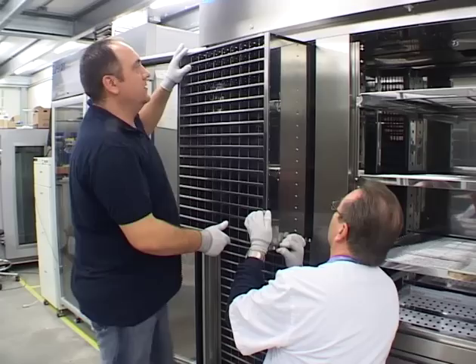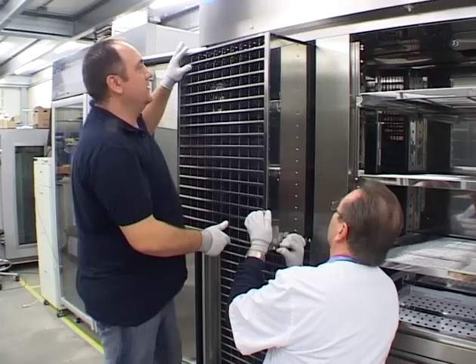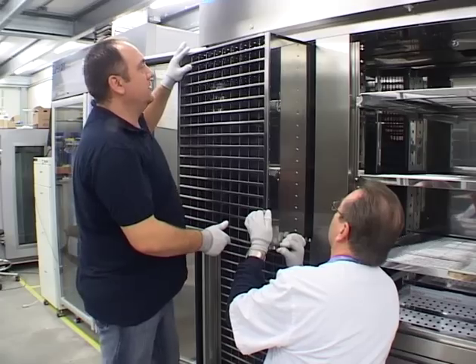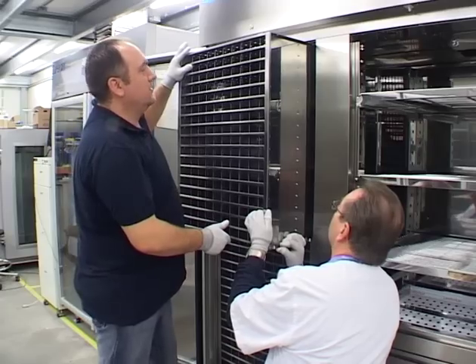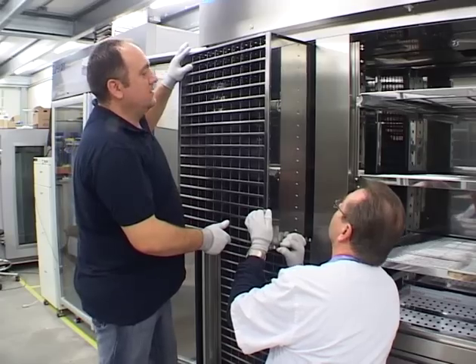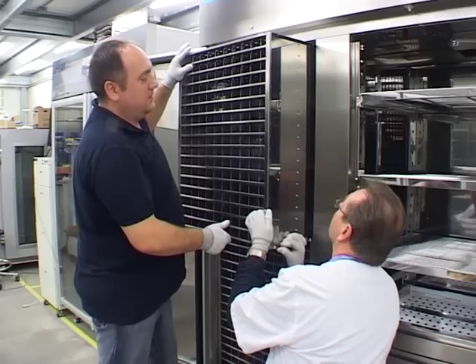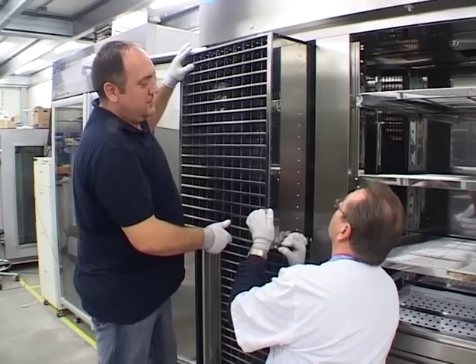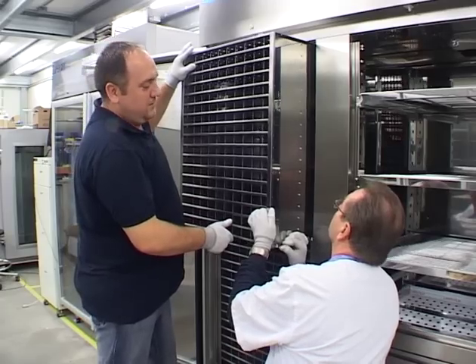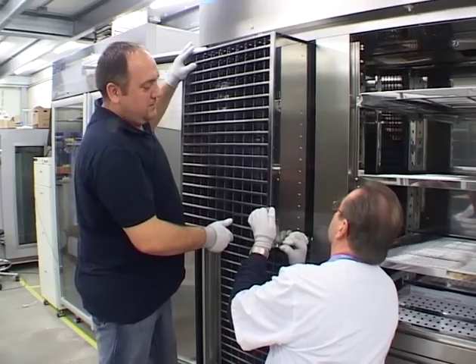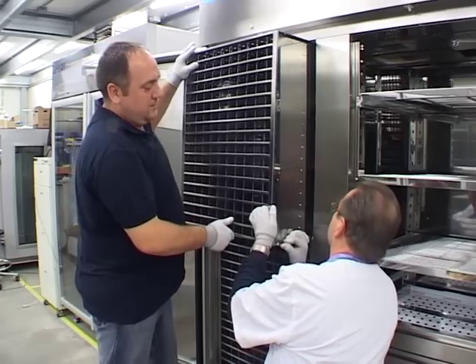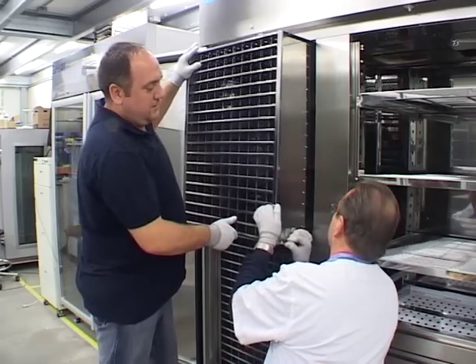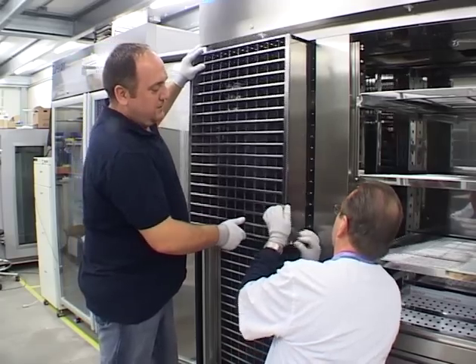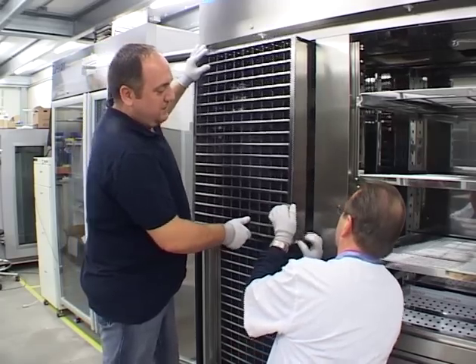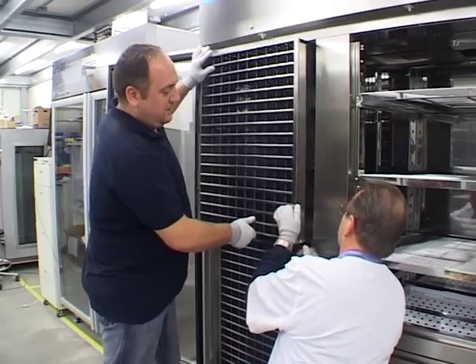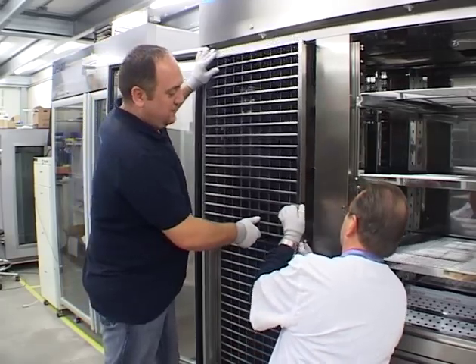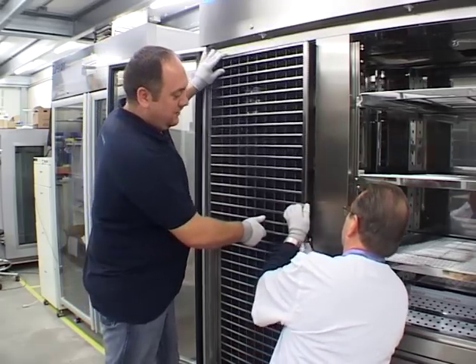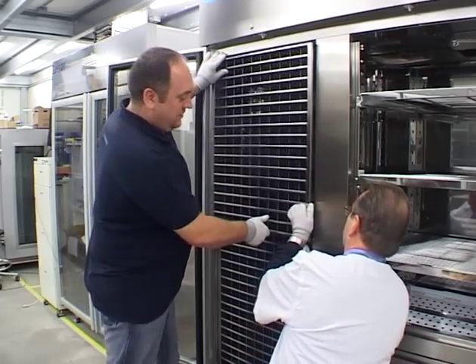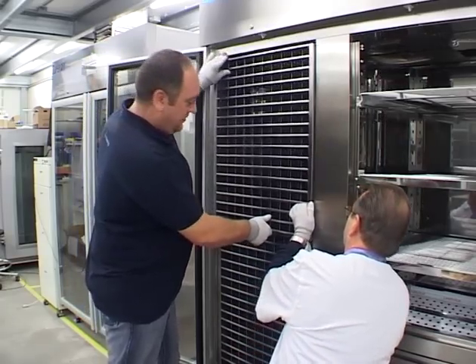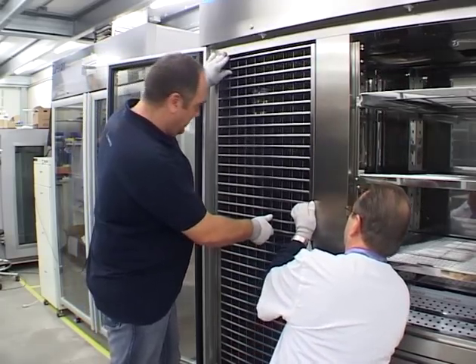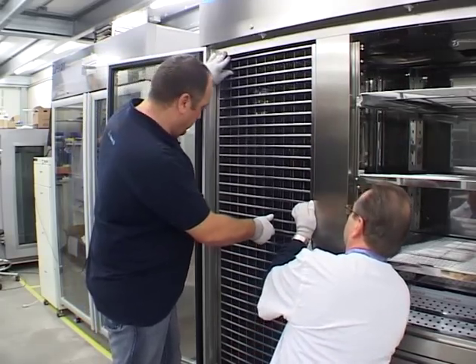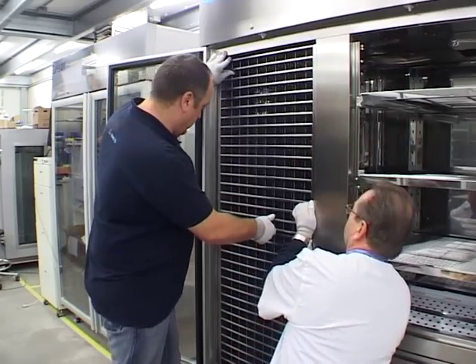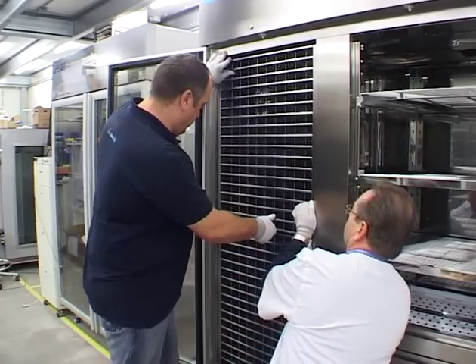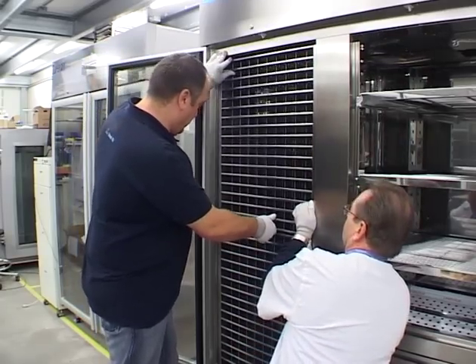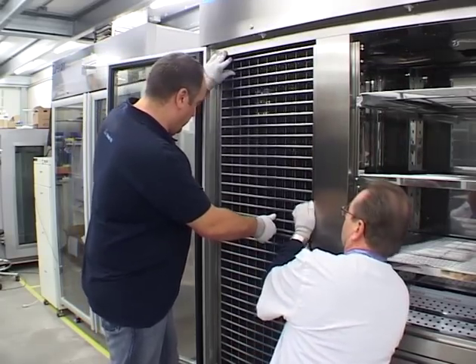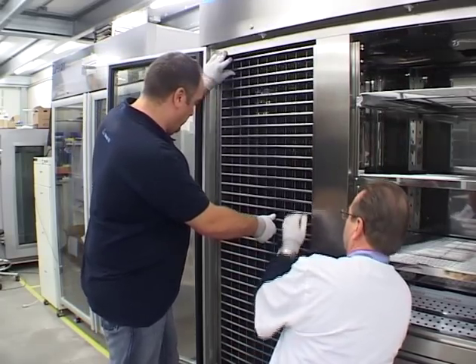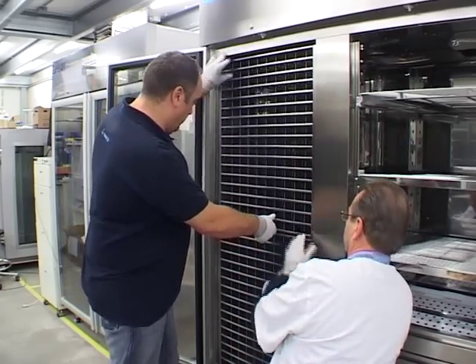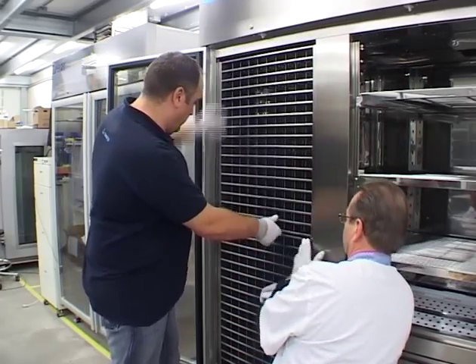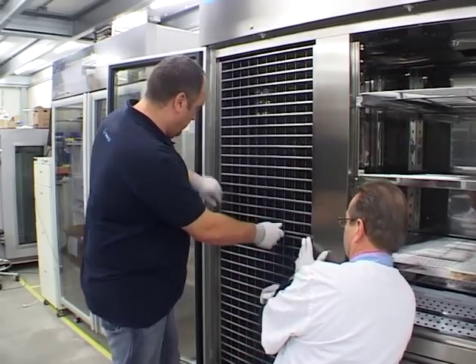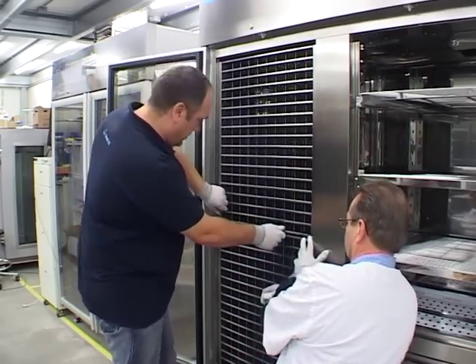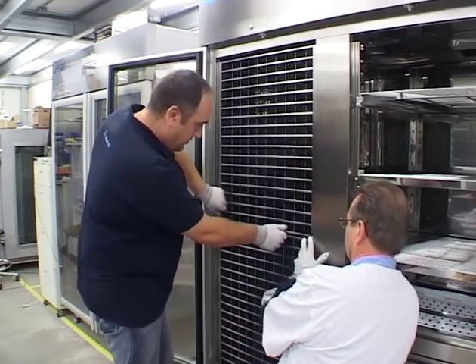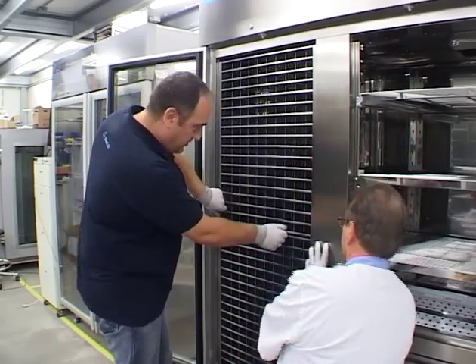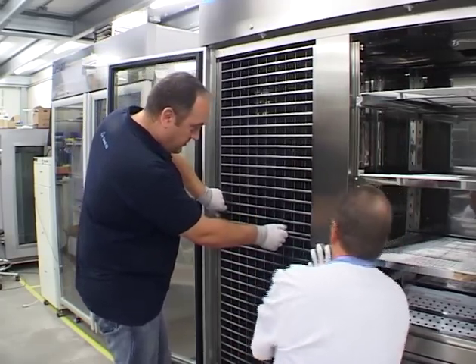By means of several modular storage components, the cabinets can be adjusted for optimum storage.